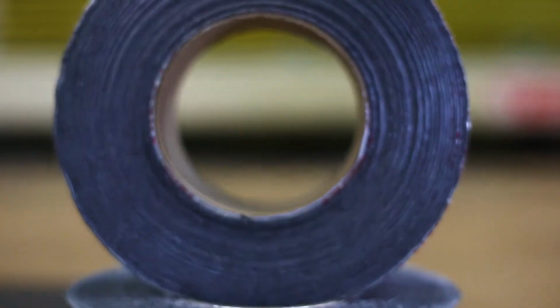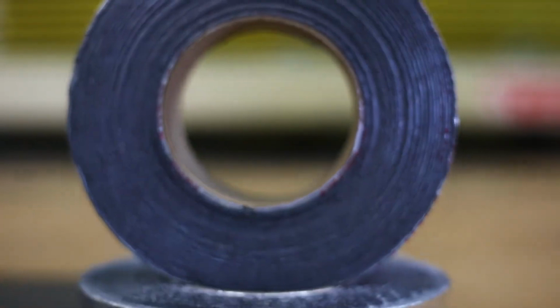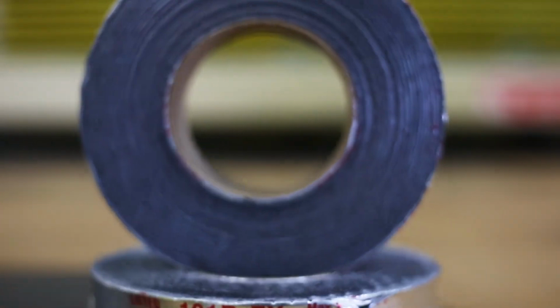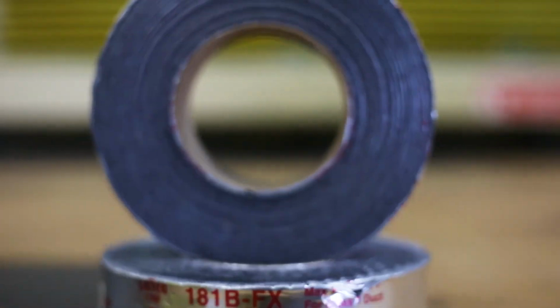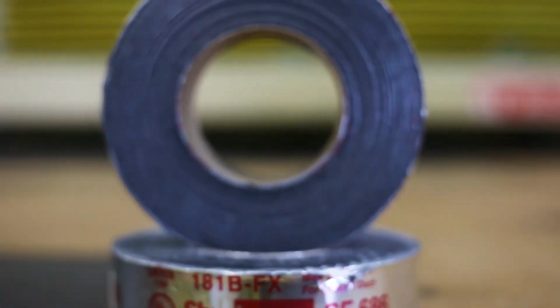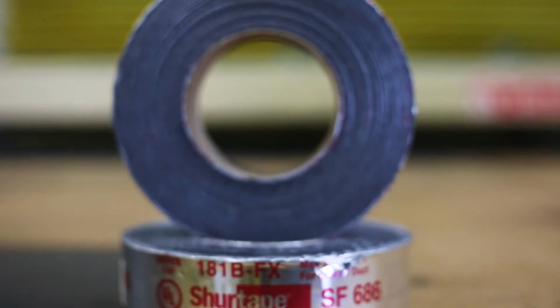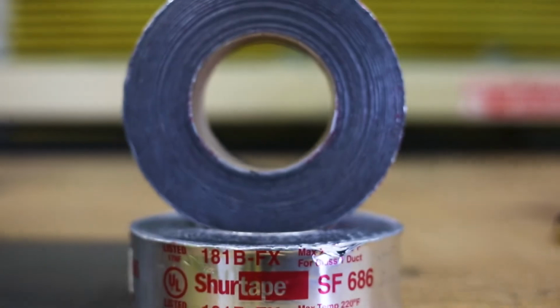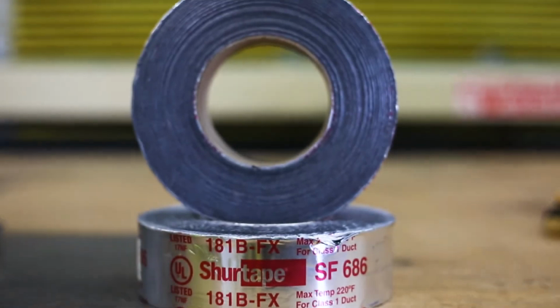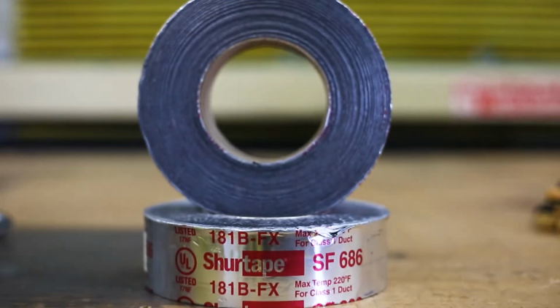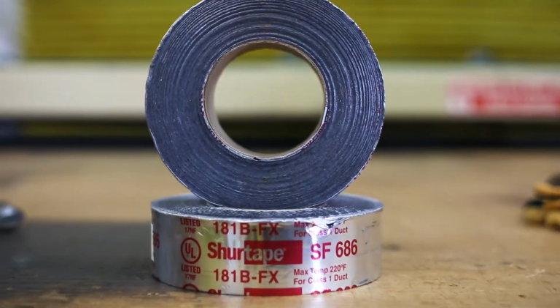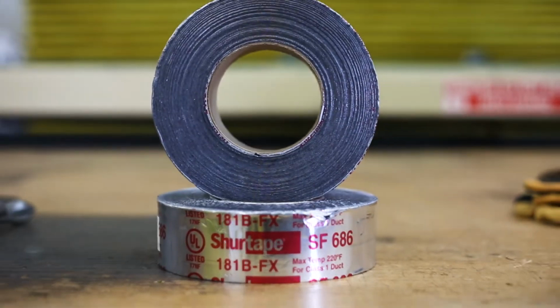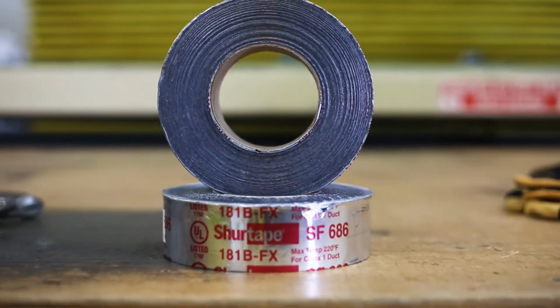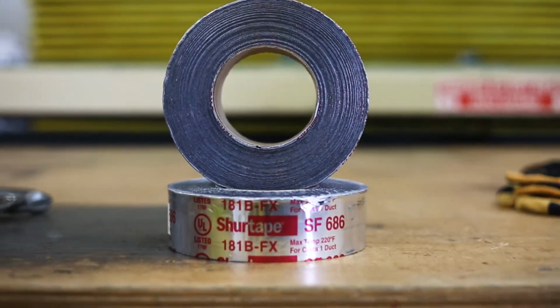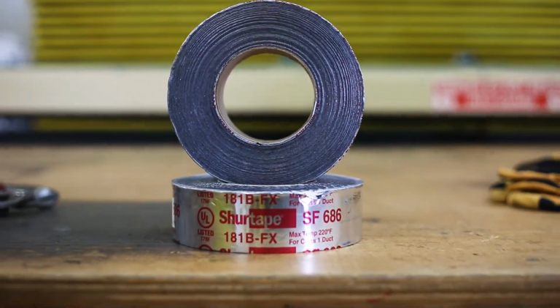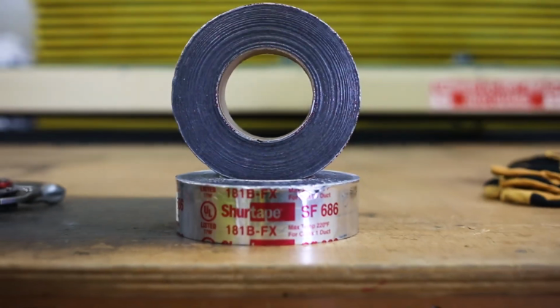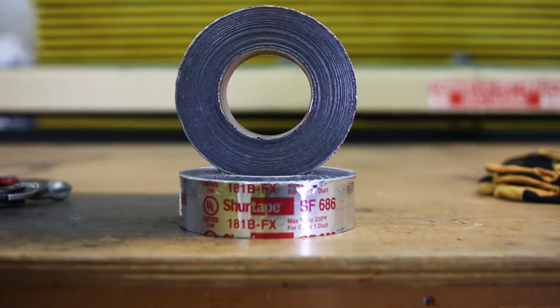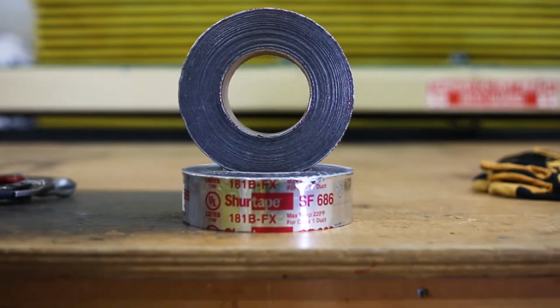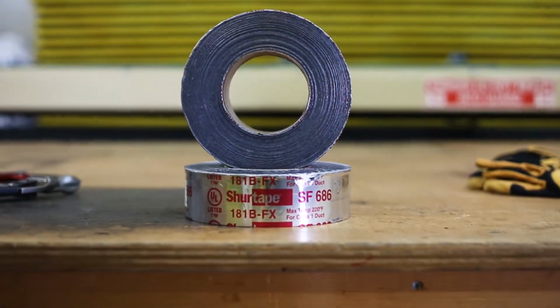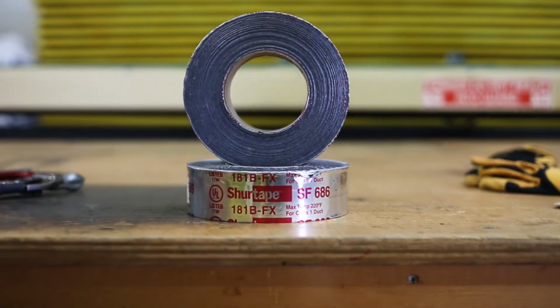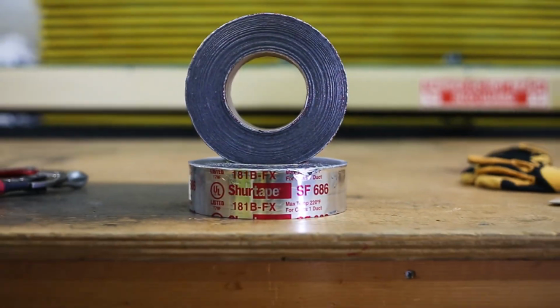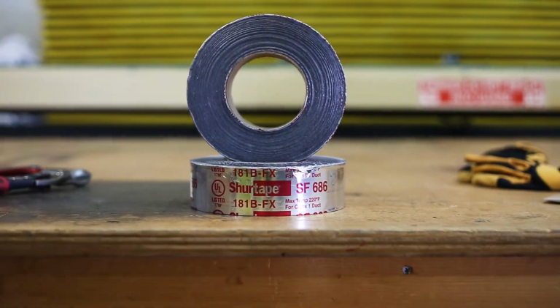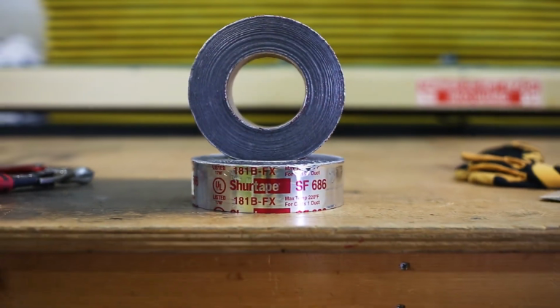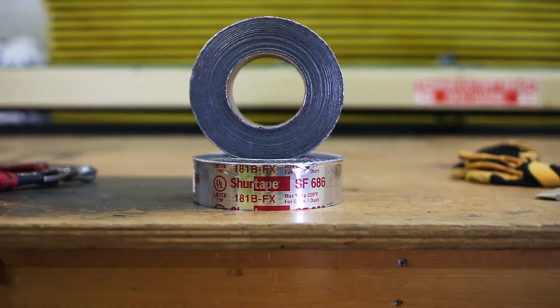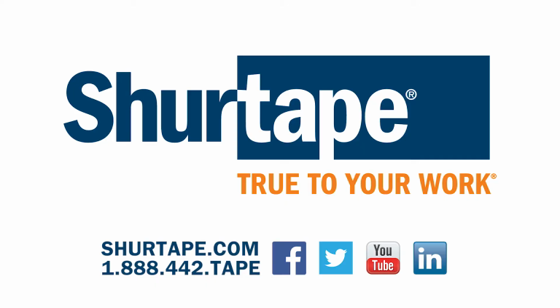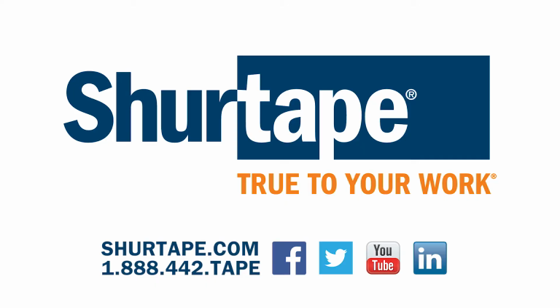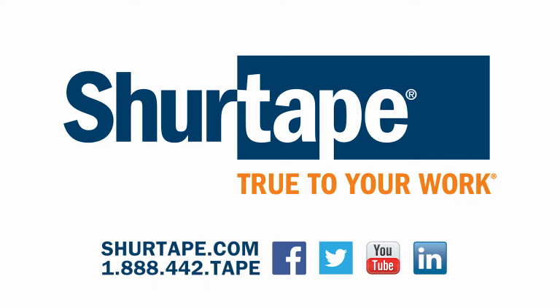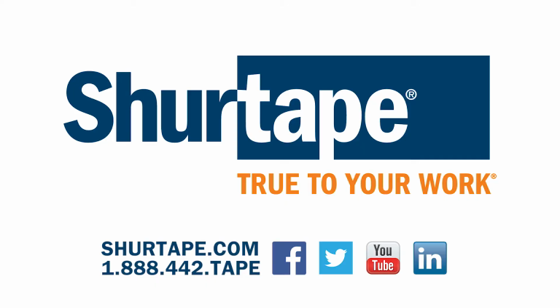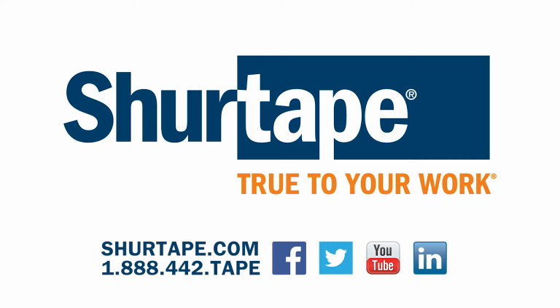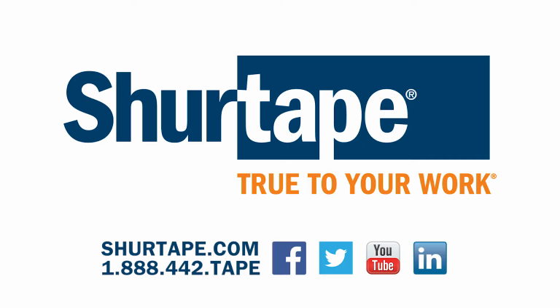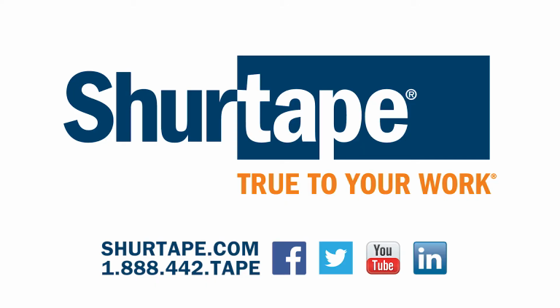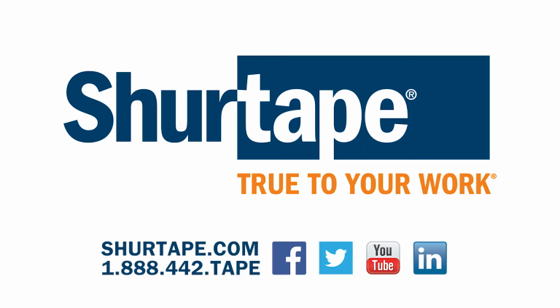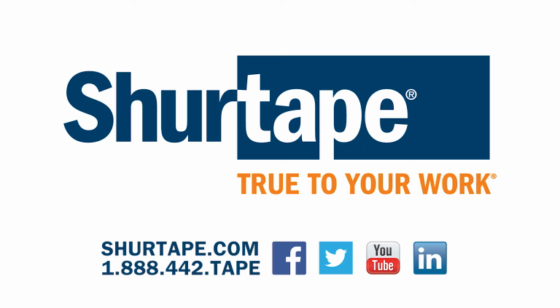SureTape SF686 ensures you stay true to your work.